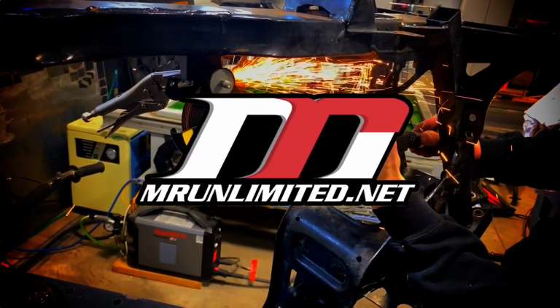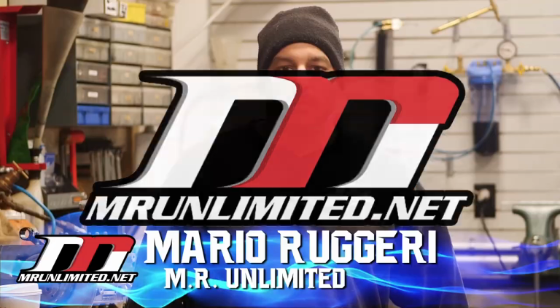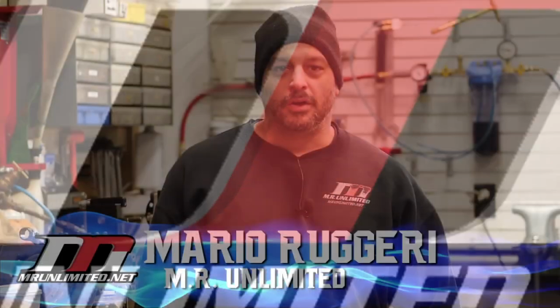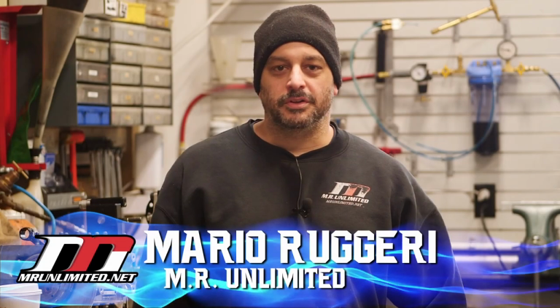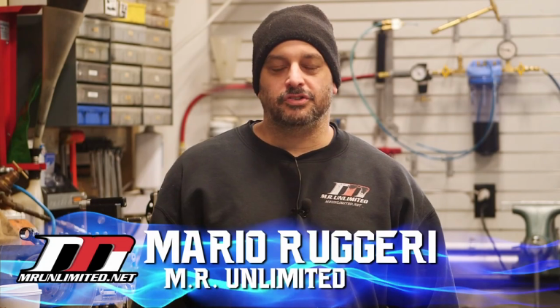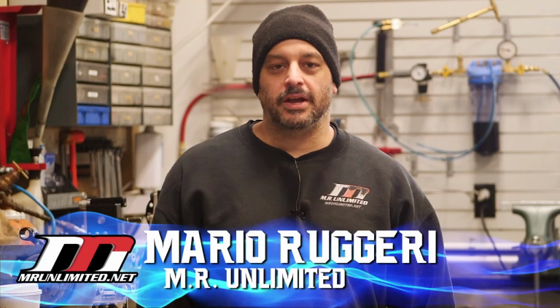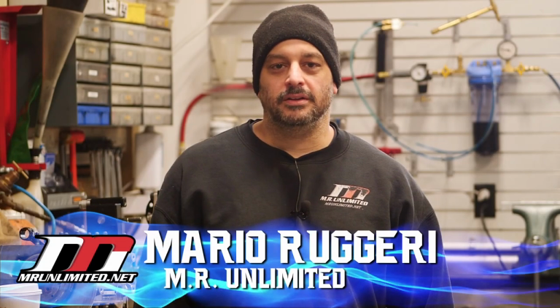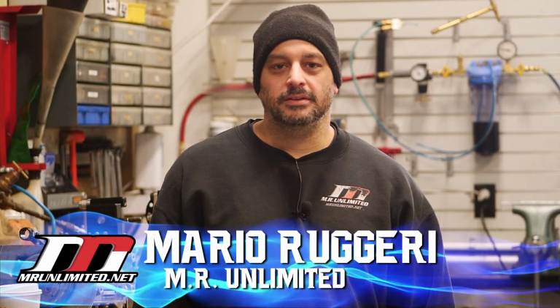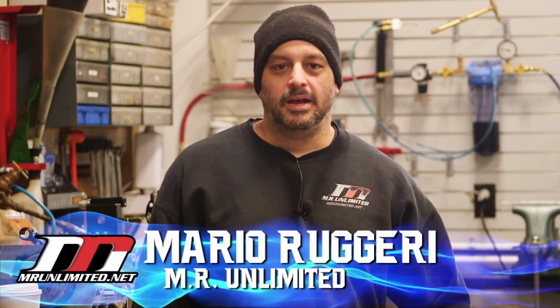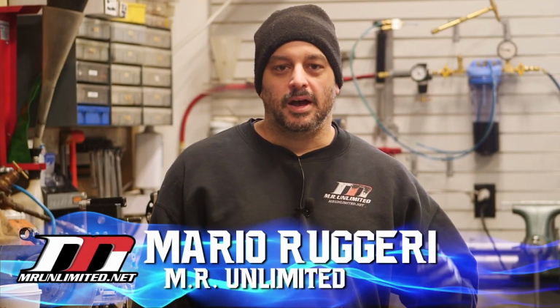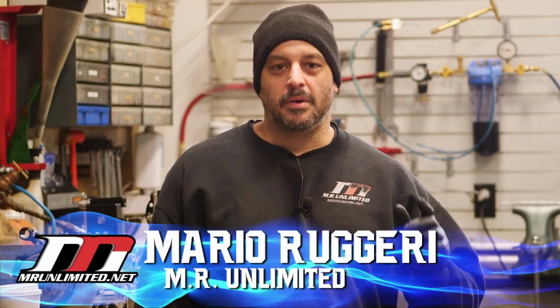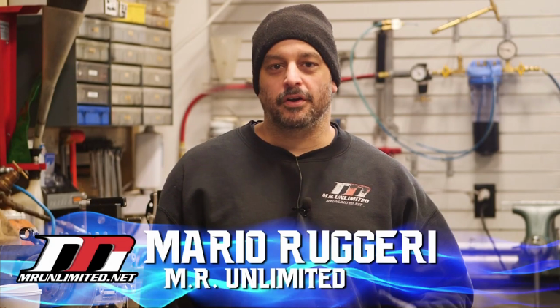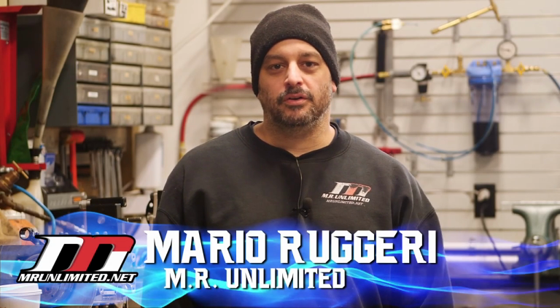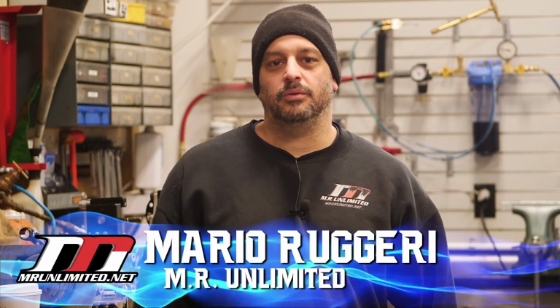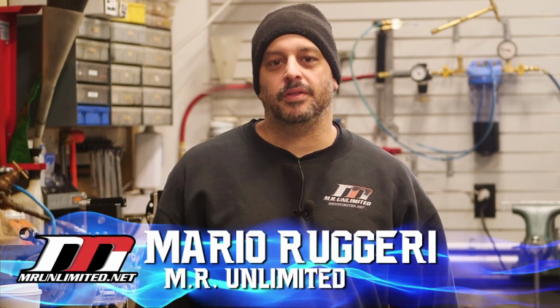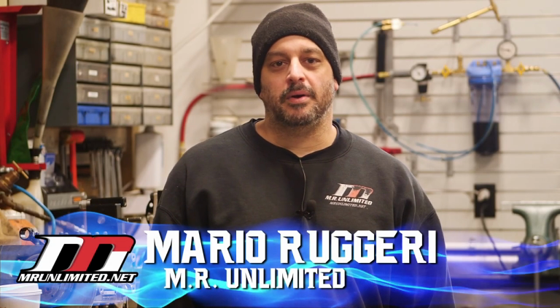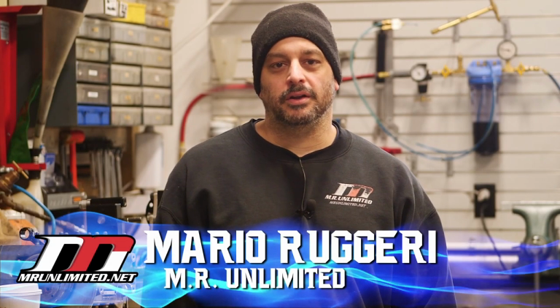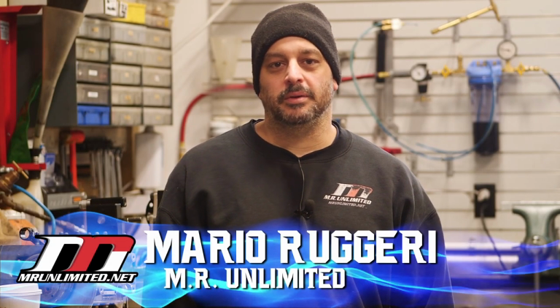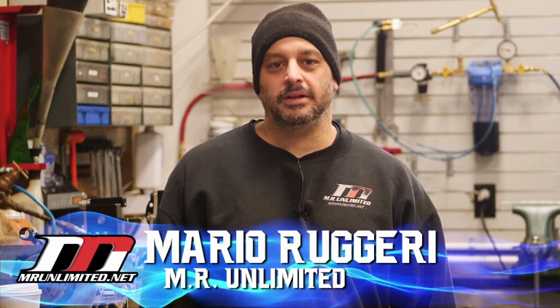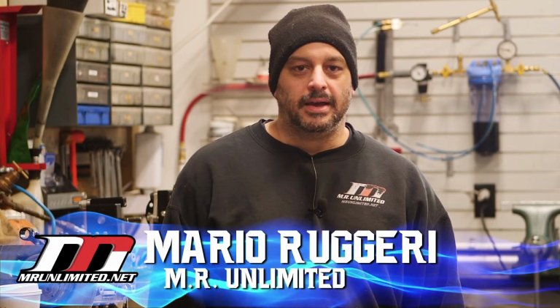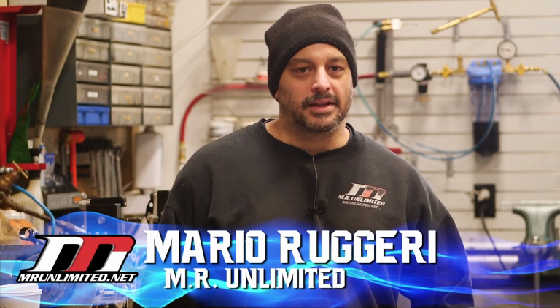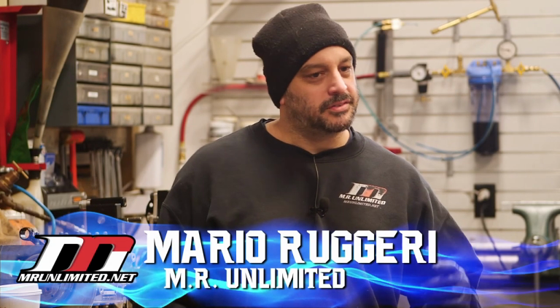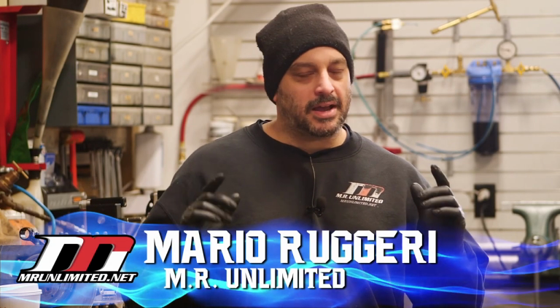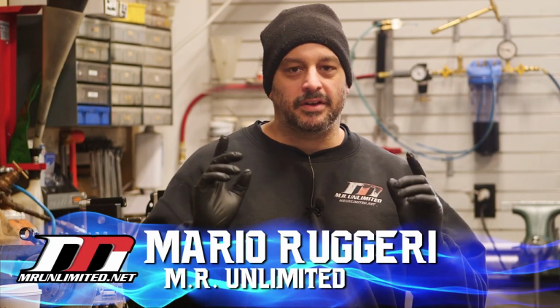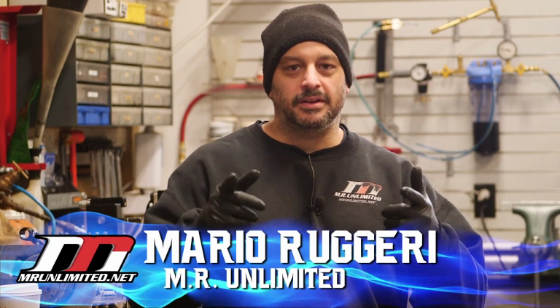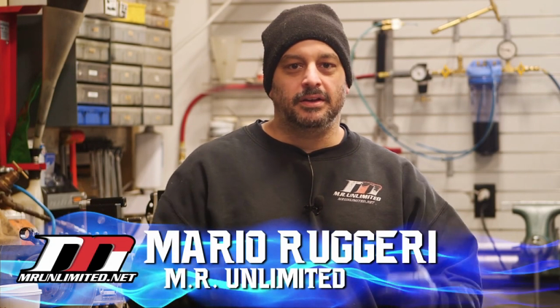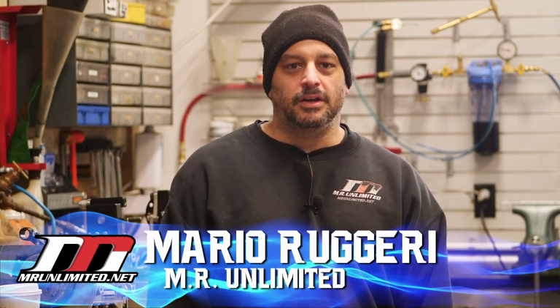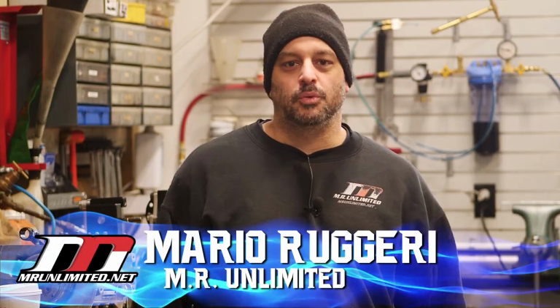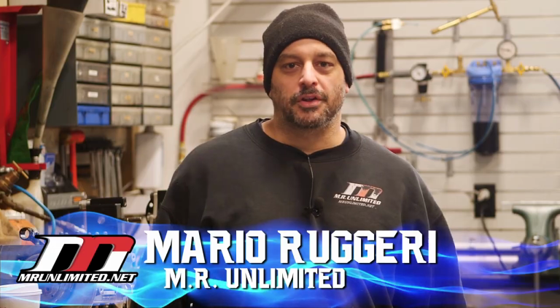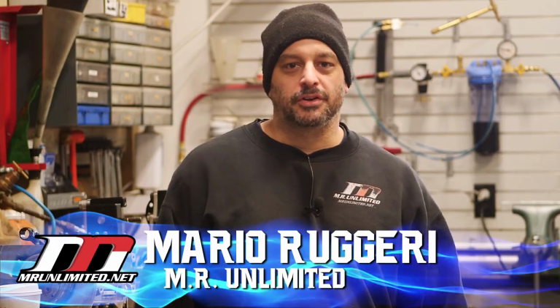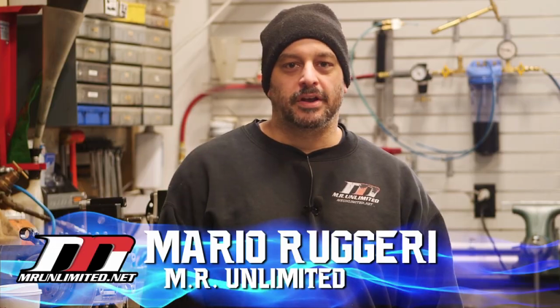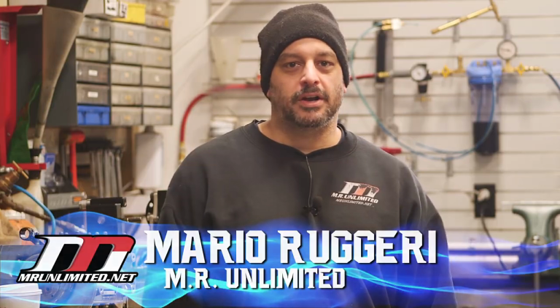Welcome to the channel. I'm Mario with MR Unlimited and let's dive into another good video.